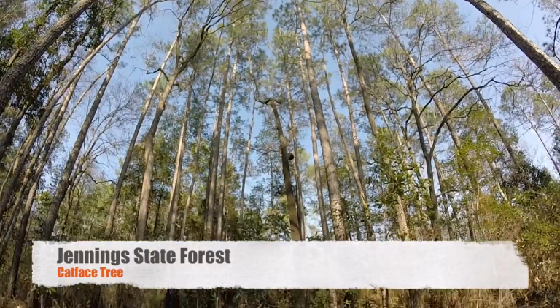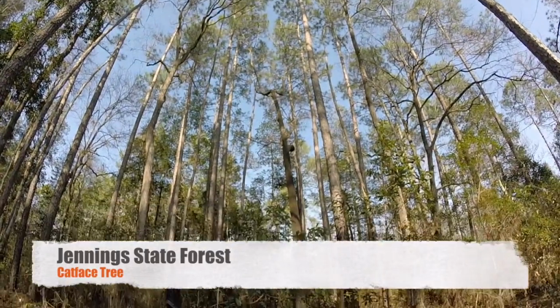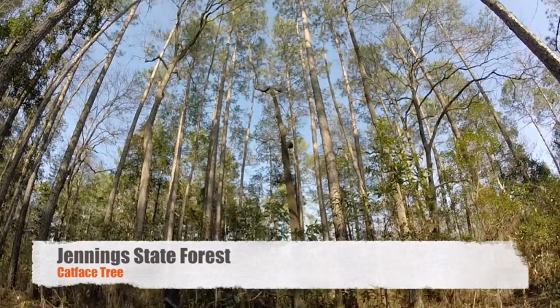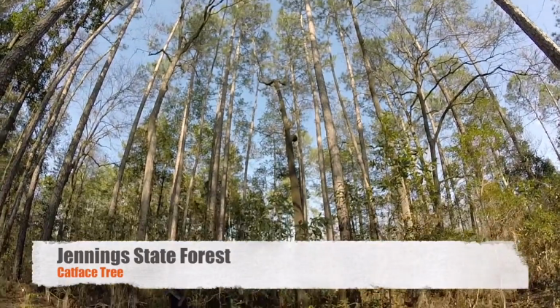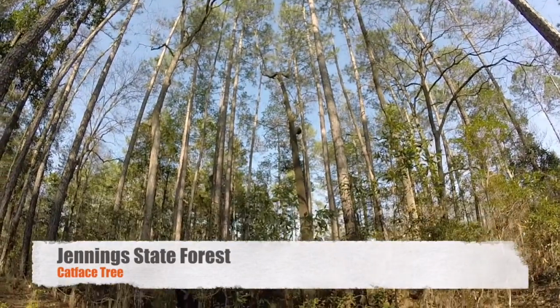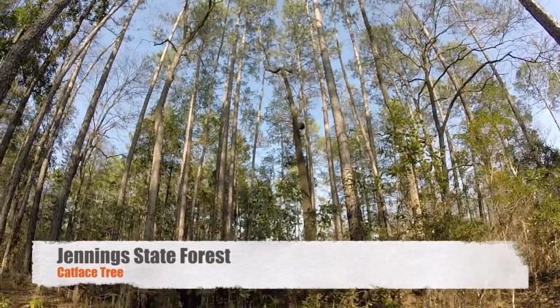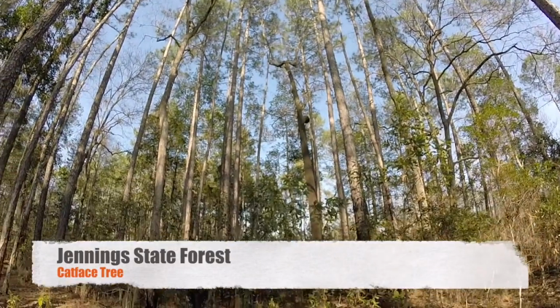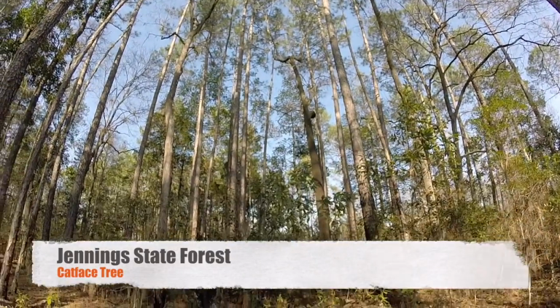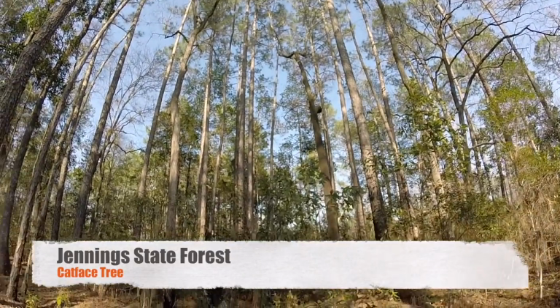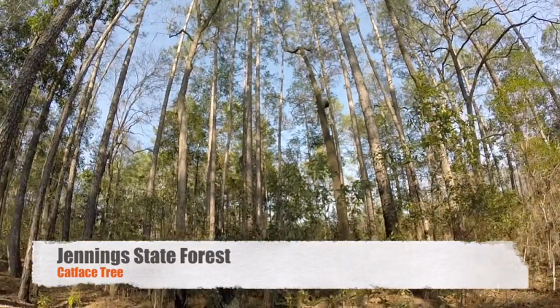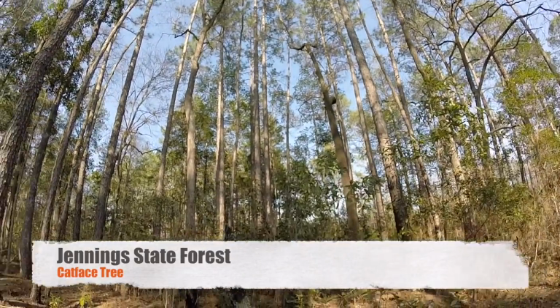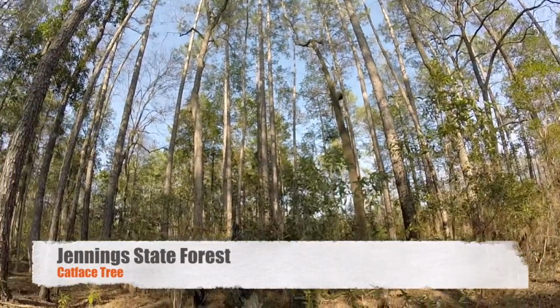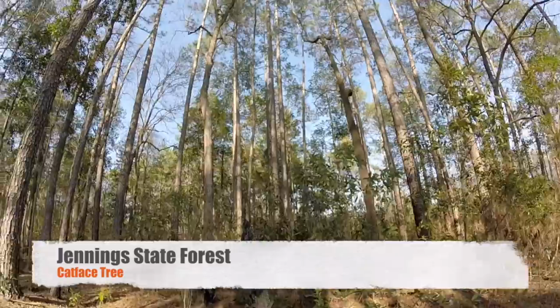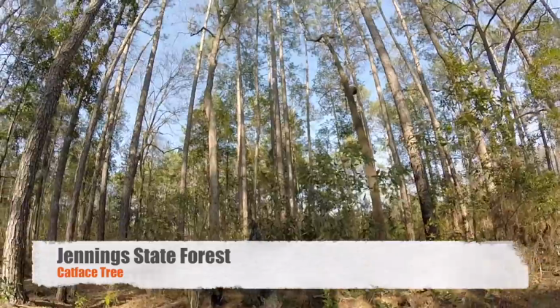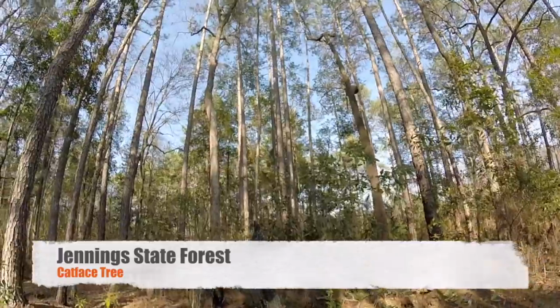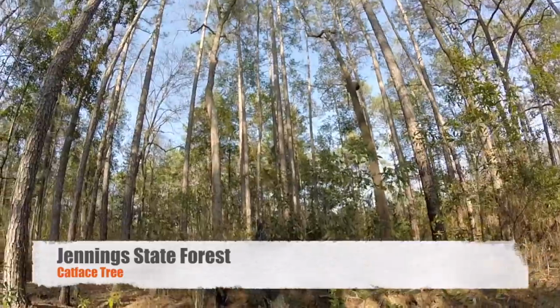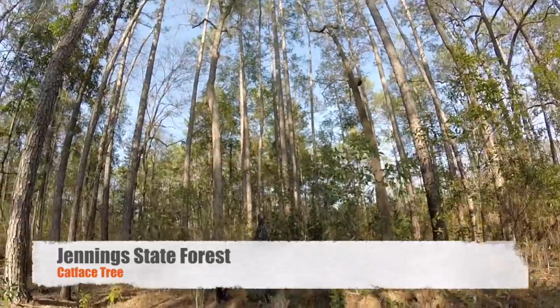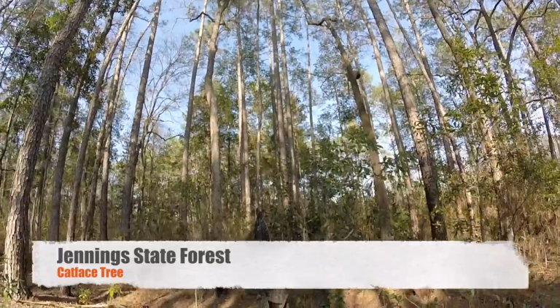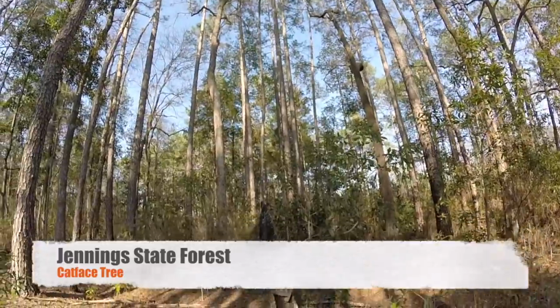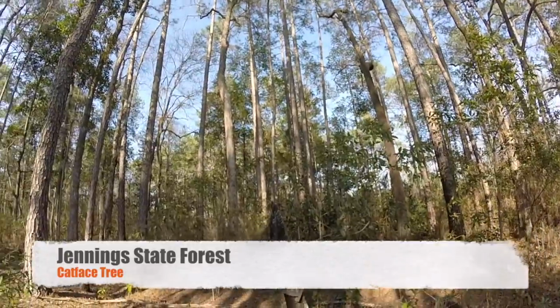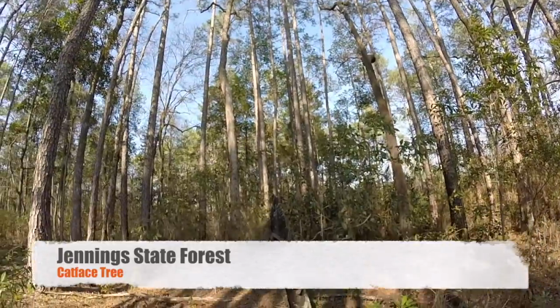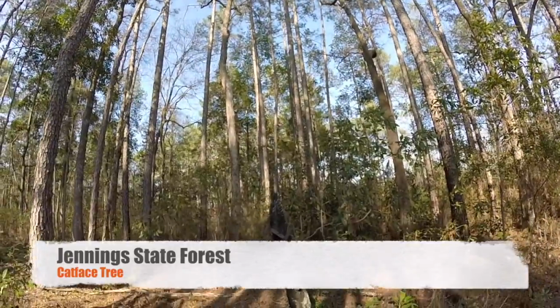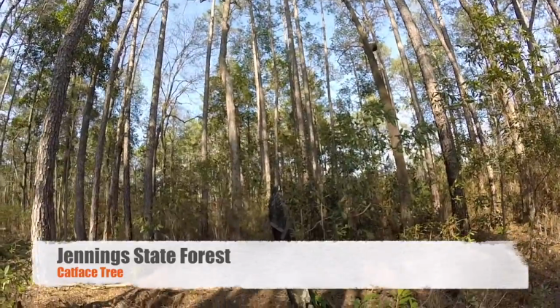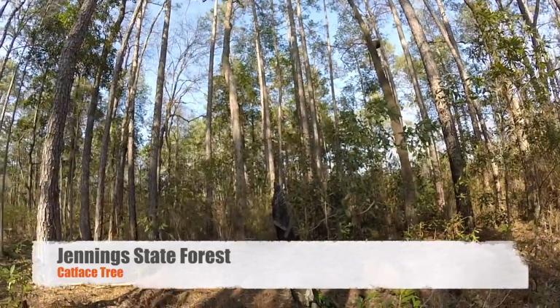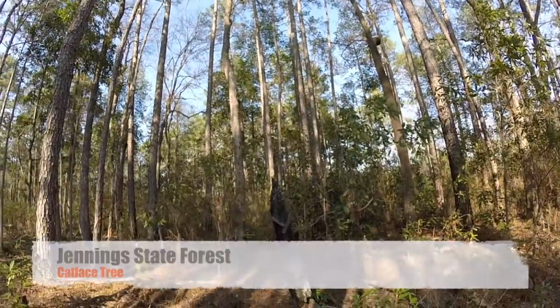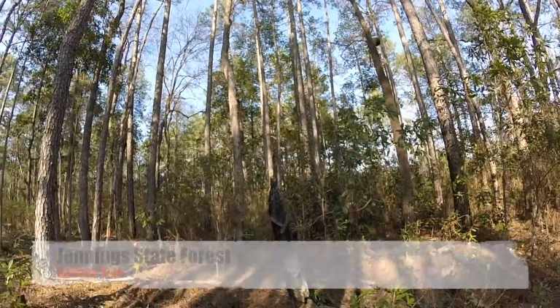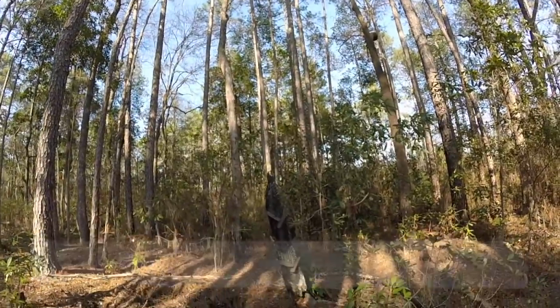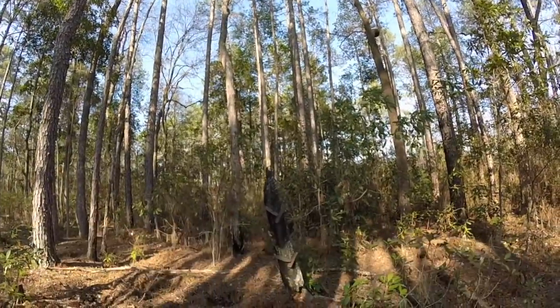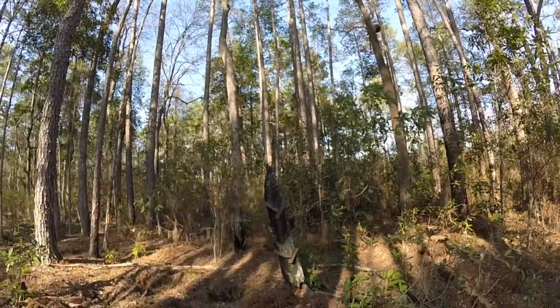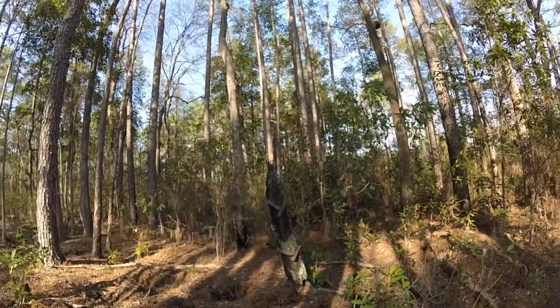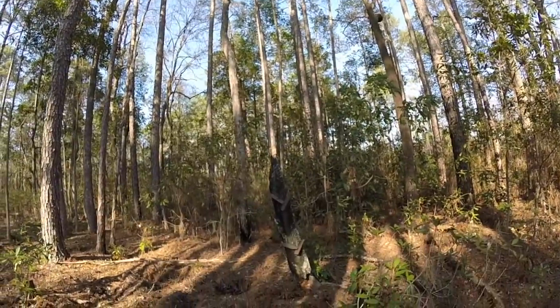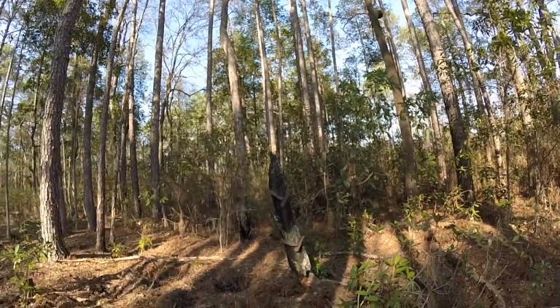Hi everybody, this is Florida Trailblazer. I'm exploring out here in the woods in Jennings State Forest.